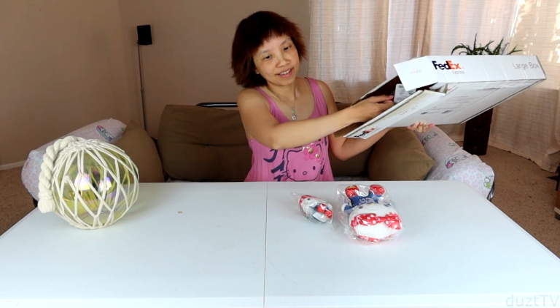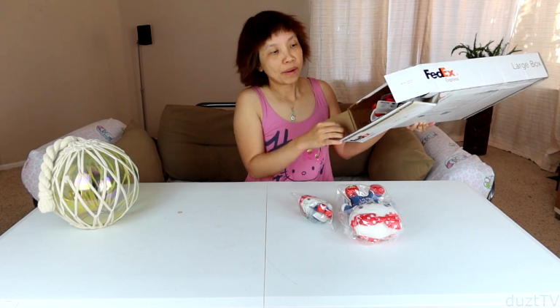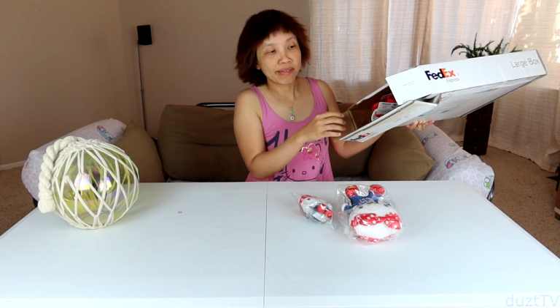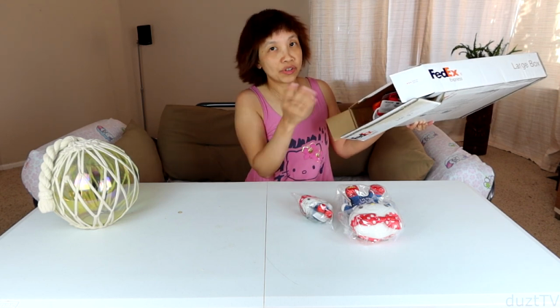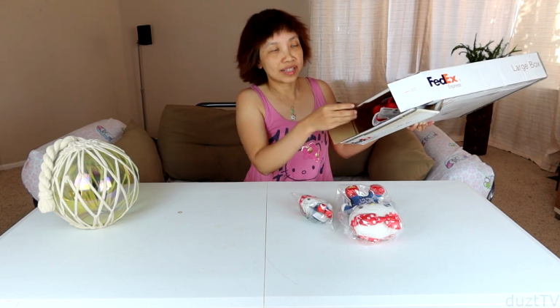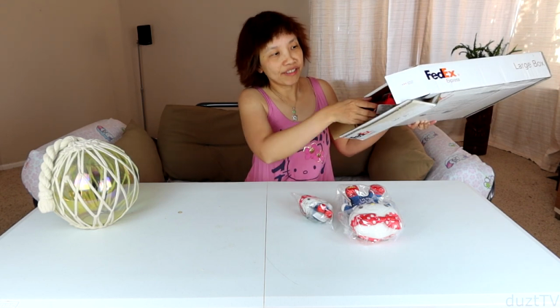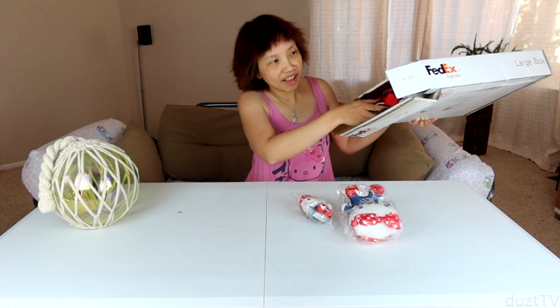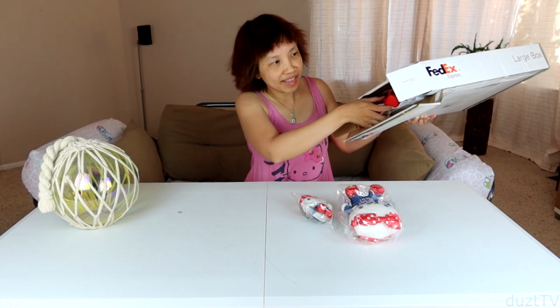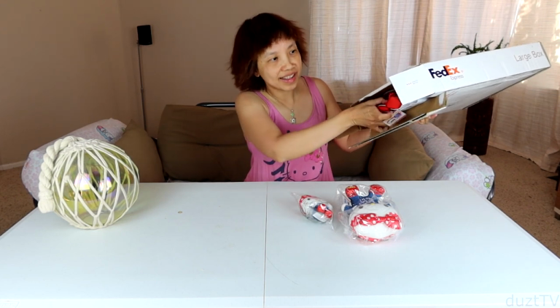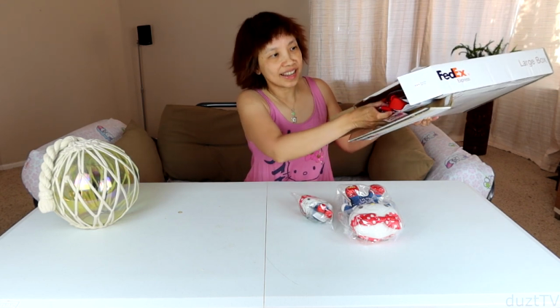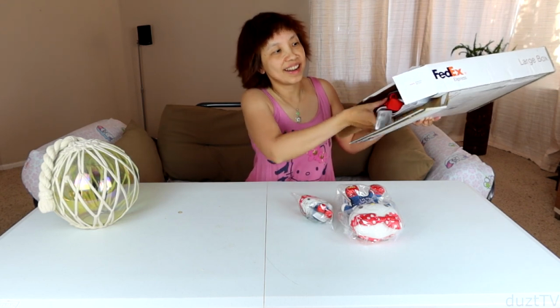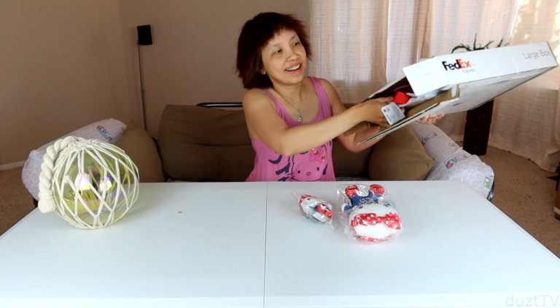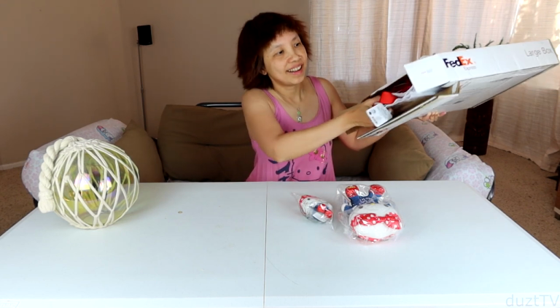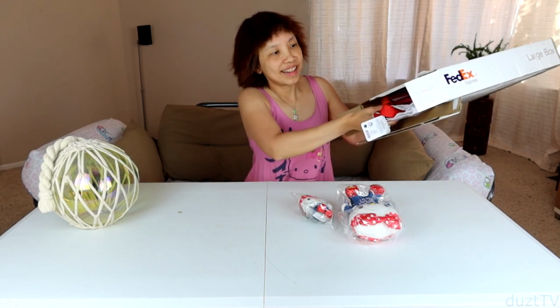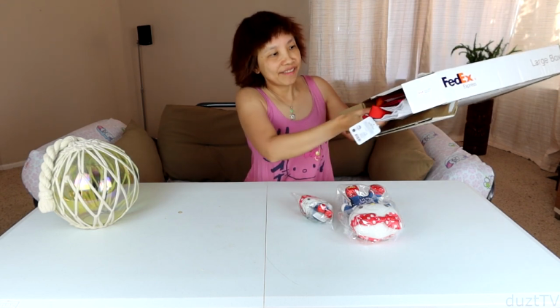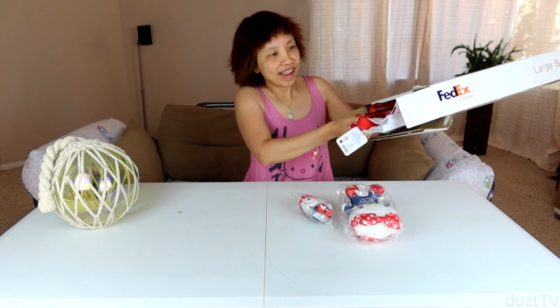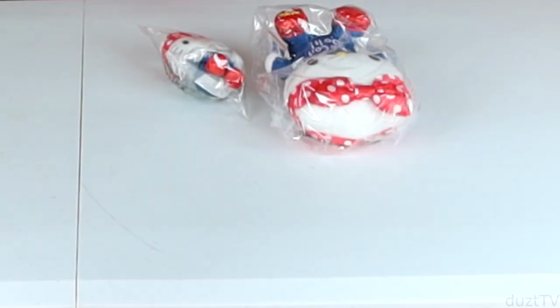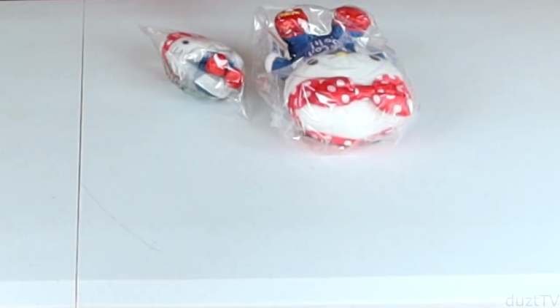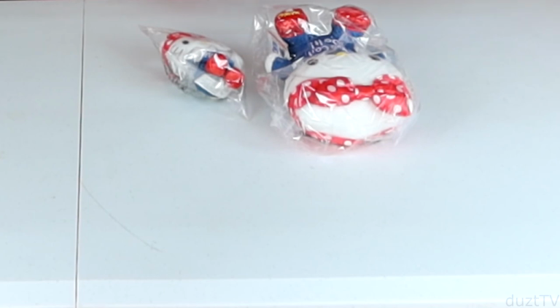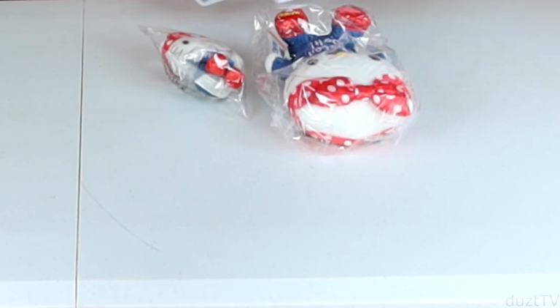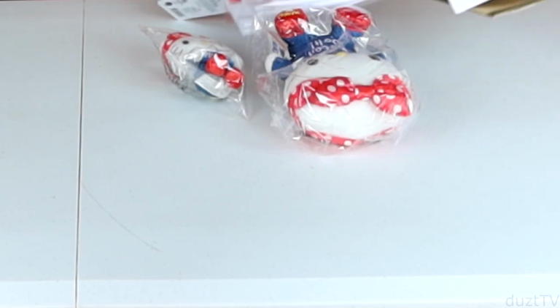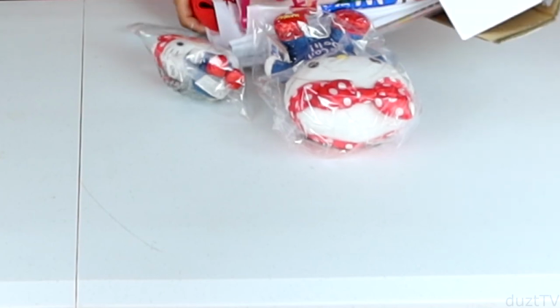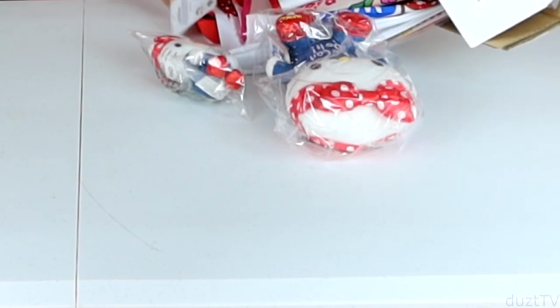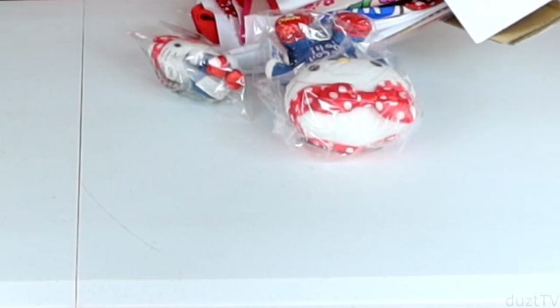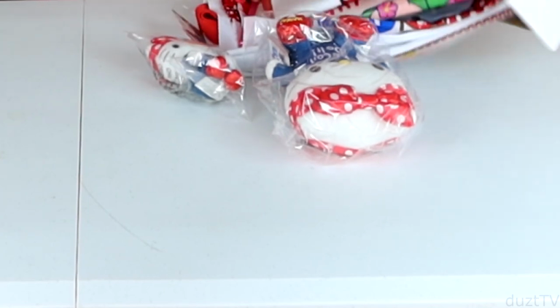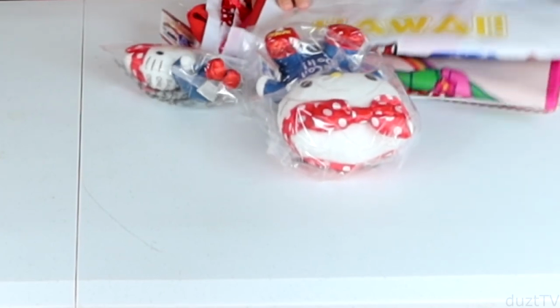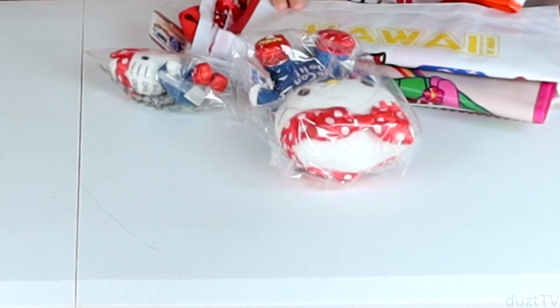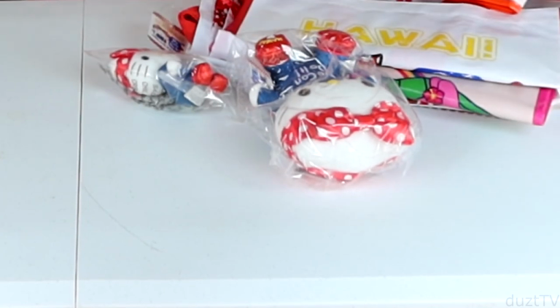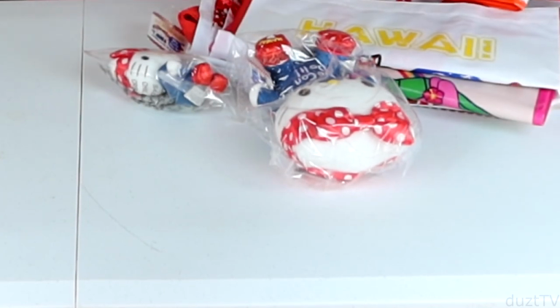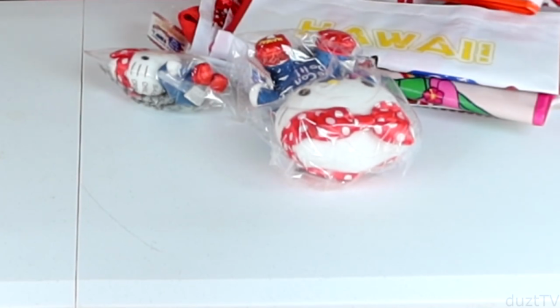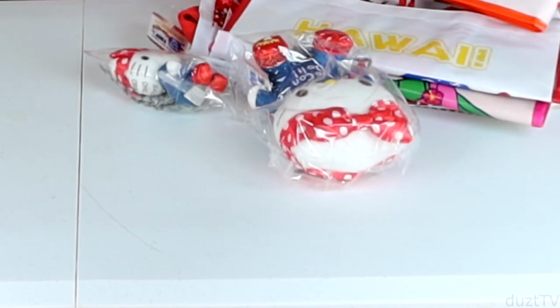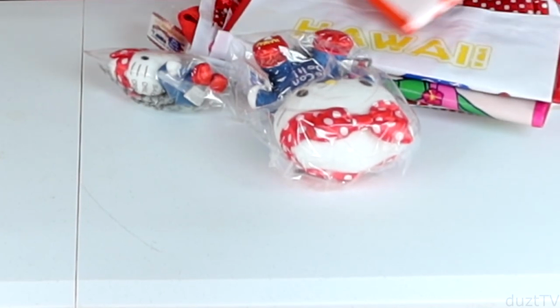Wow, they stuffed a lot of things in here. It's a very small box but I thought I bought a lot of stuff.